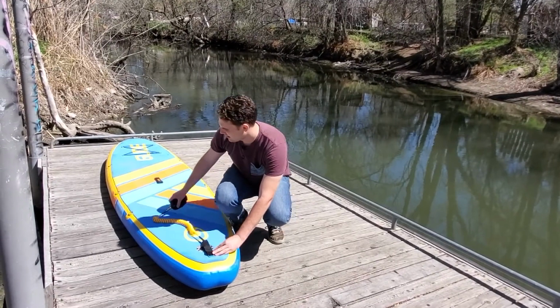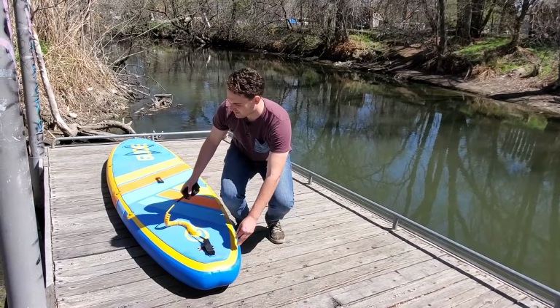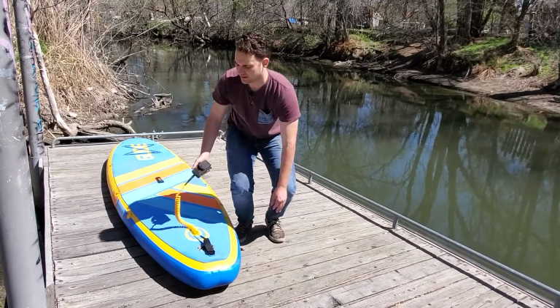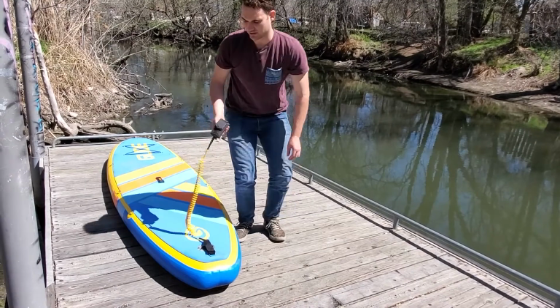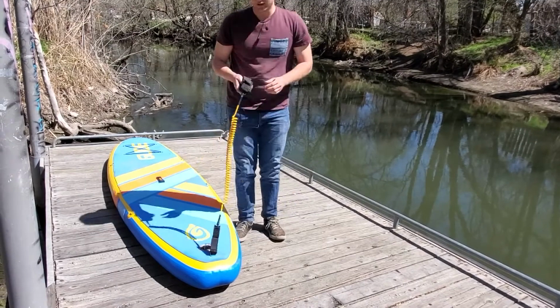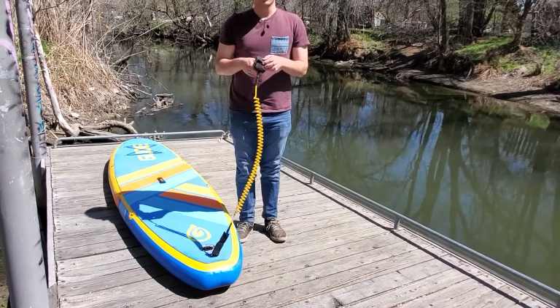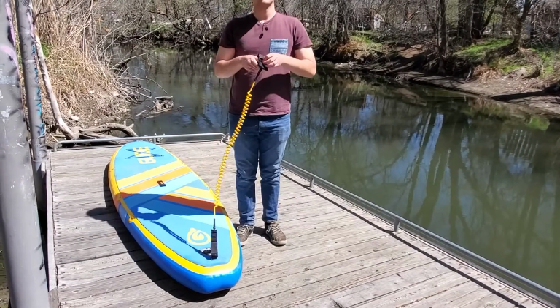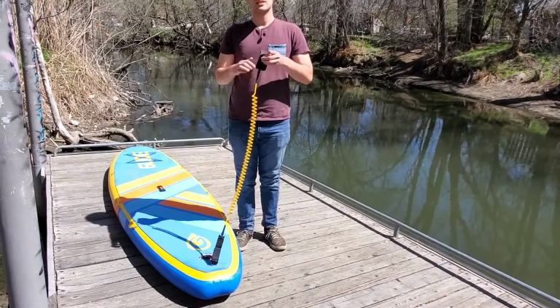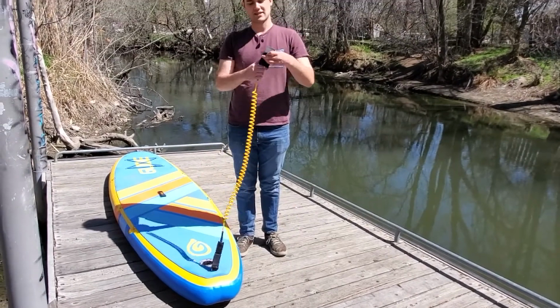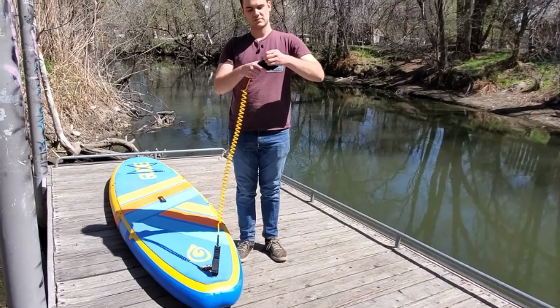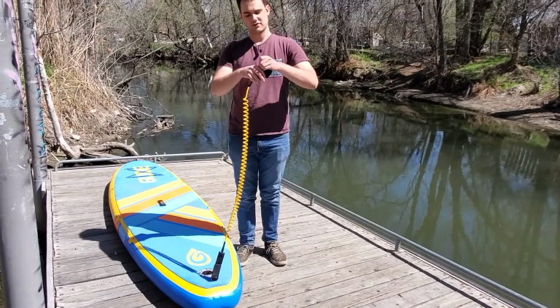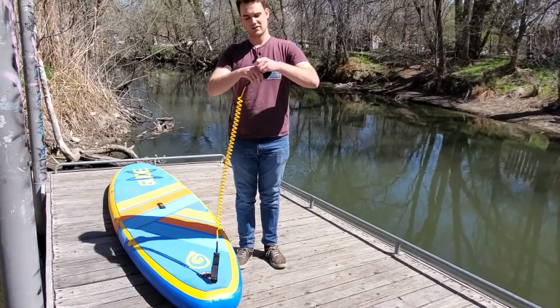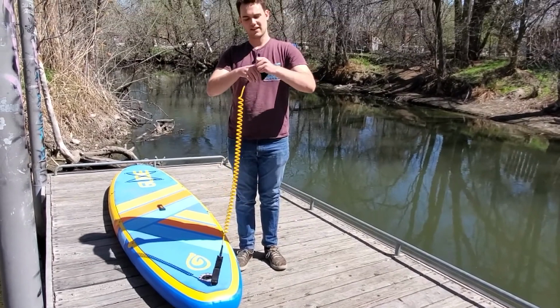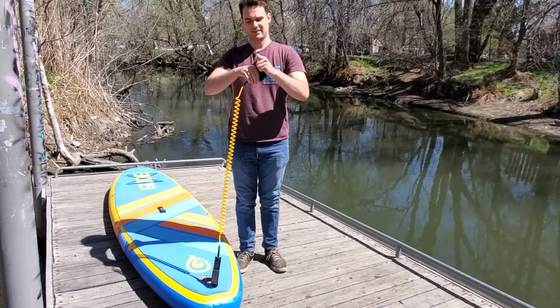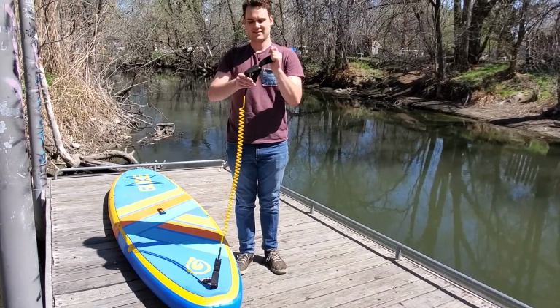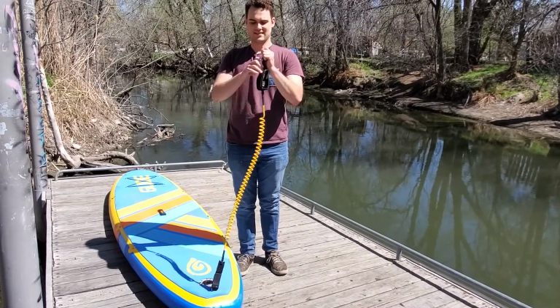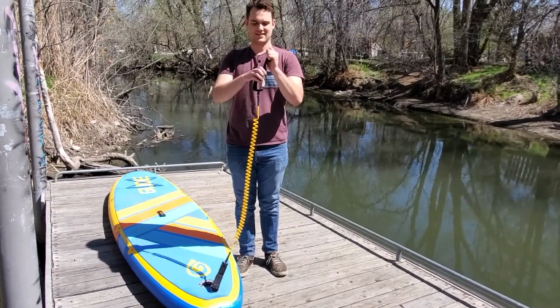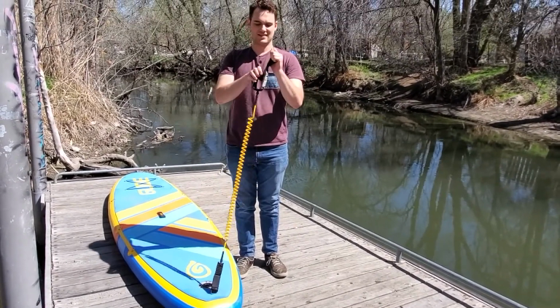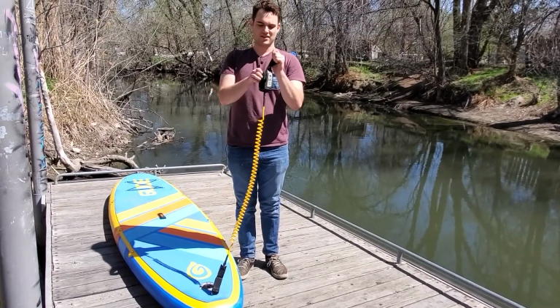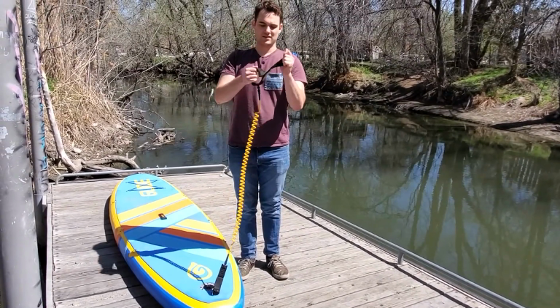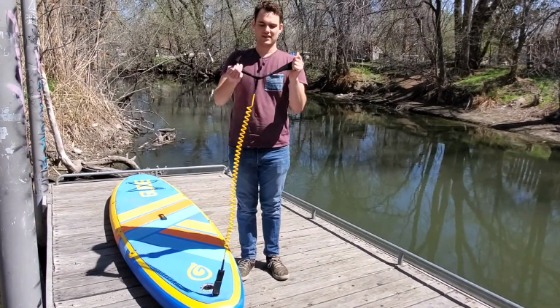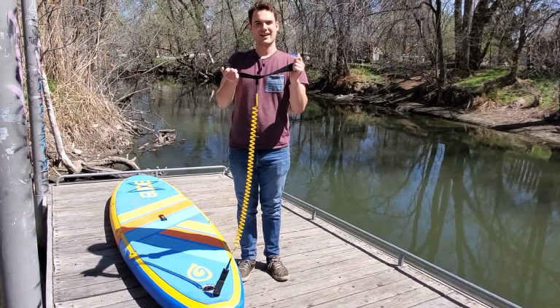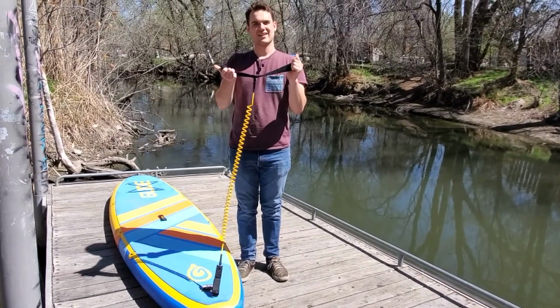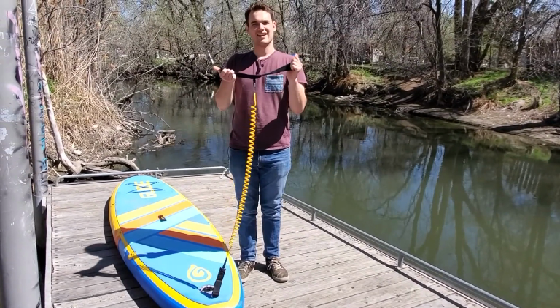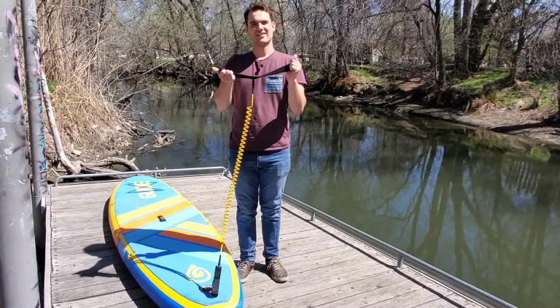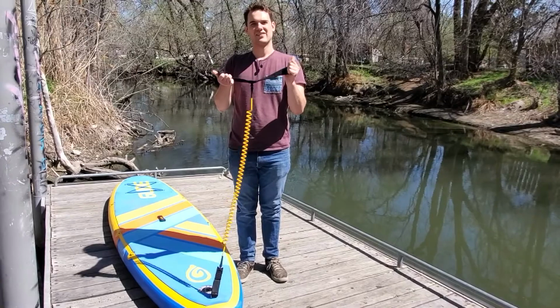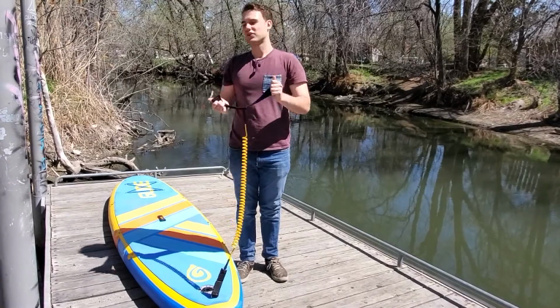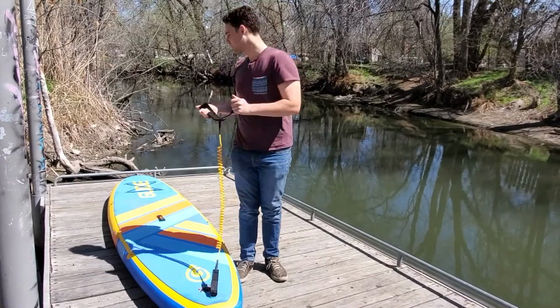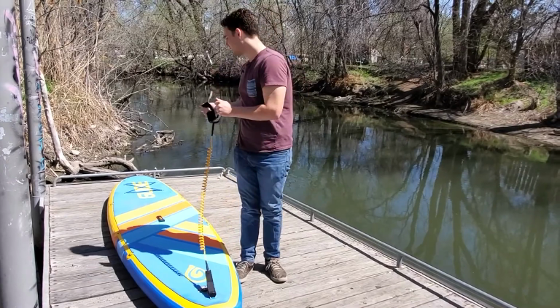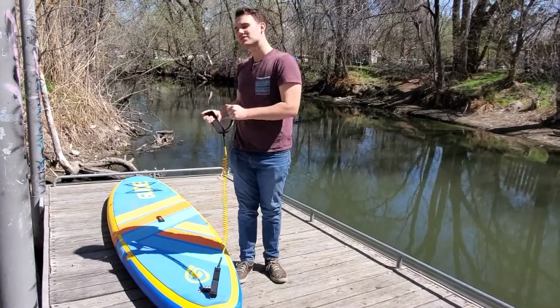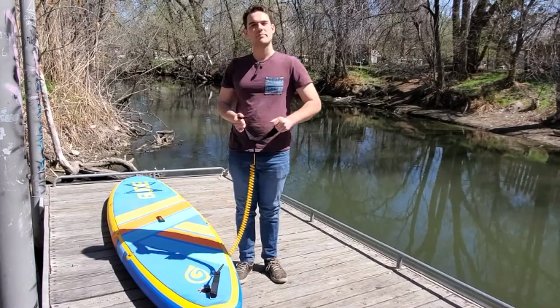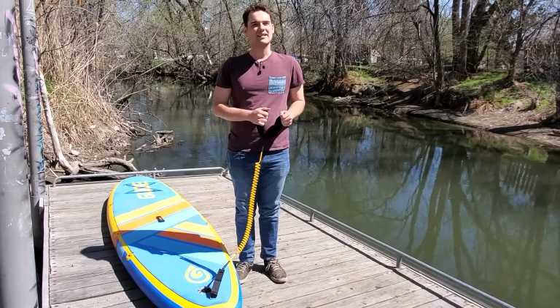Then you're good to go, just attach this part to your leg, and you're good to start paddling.